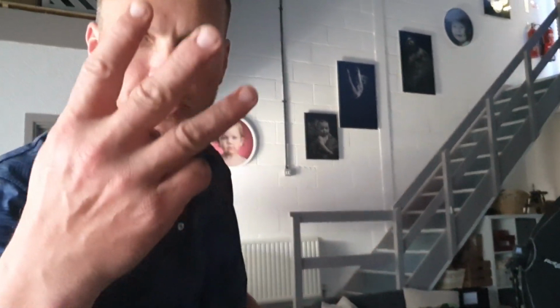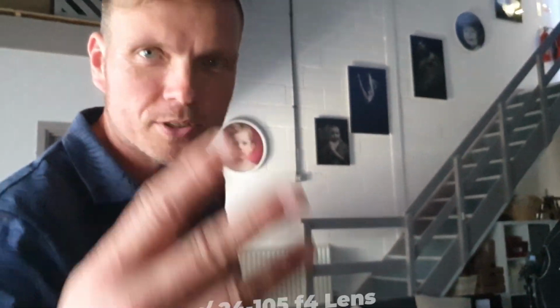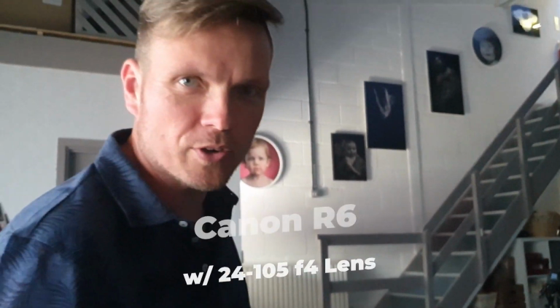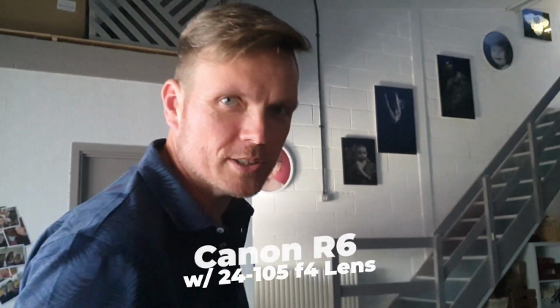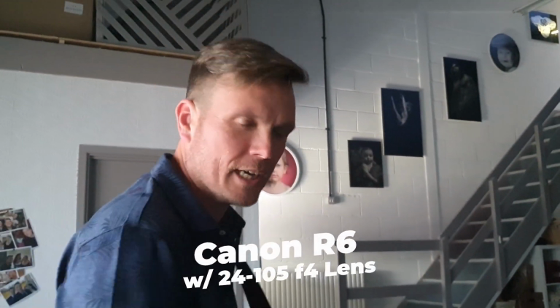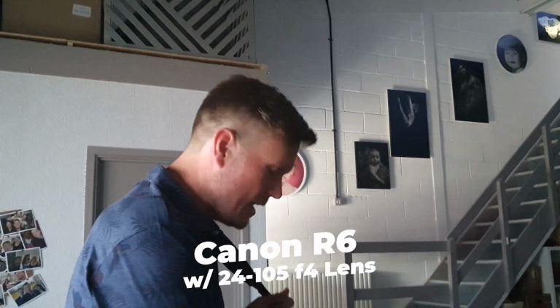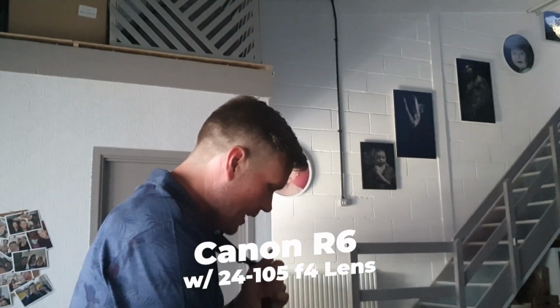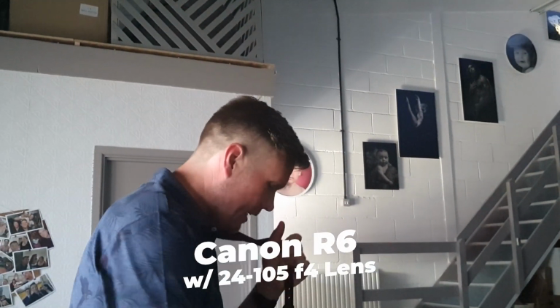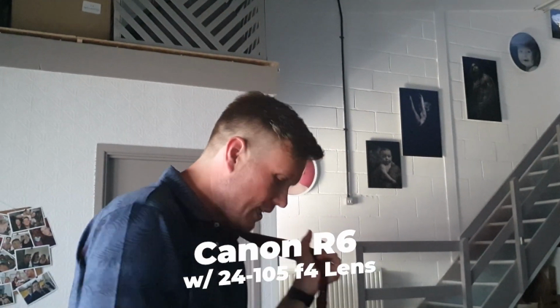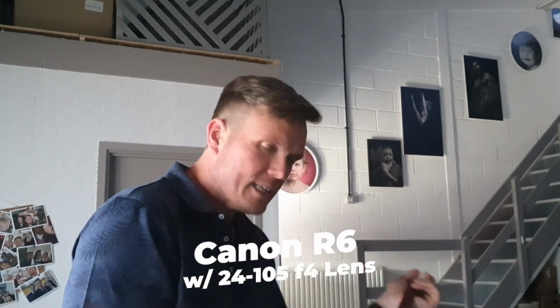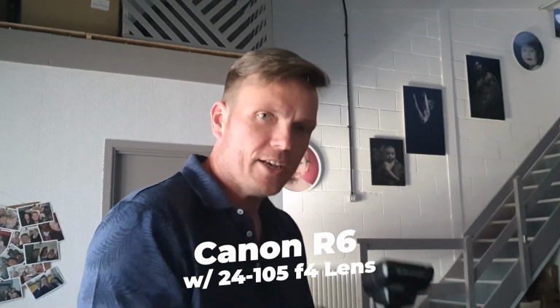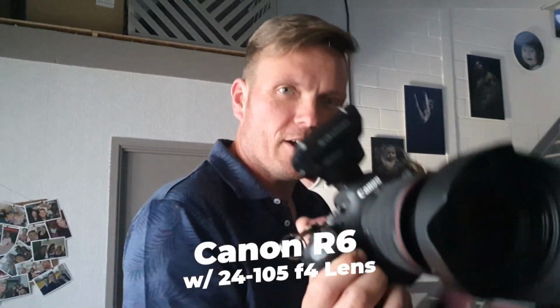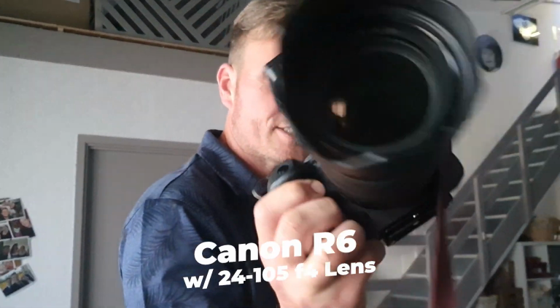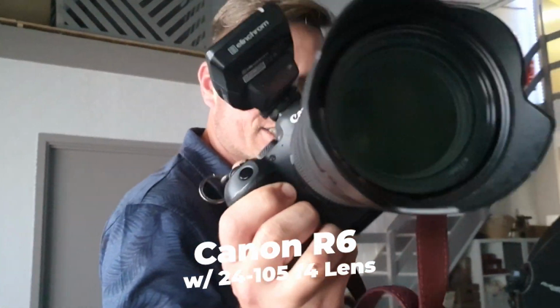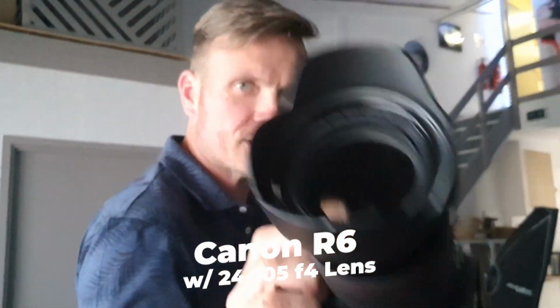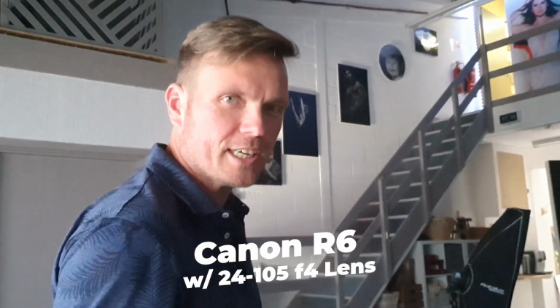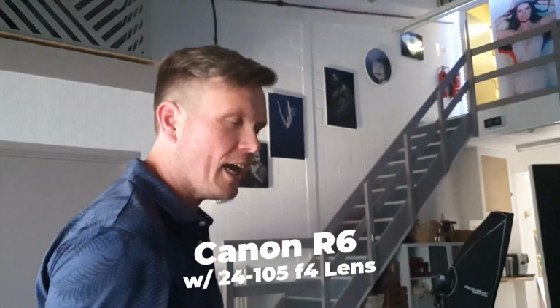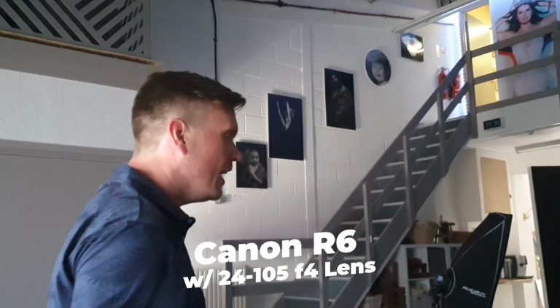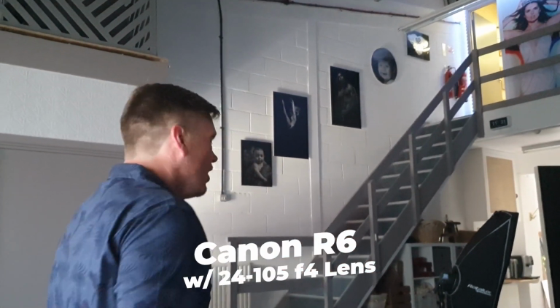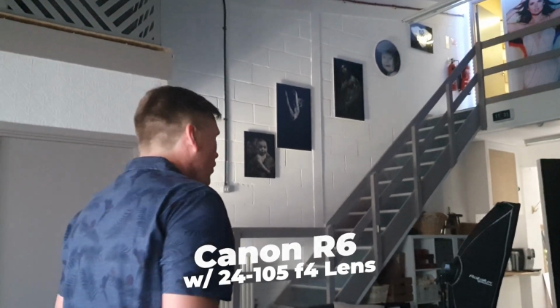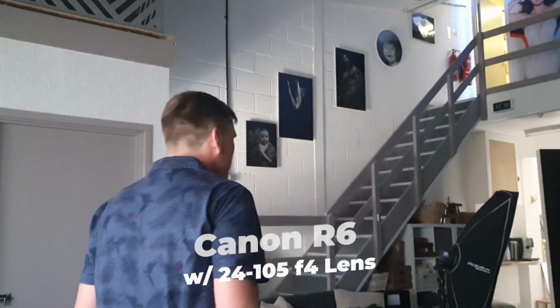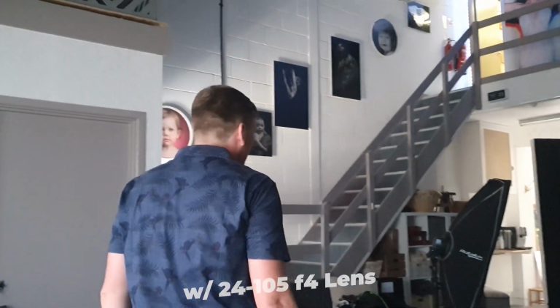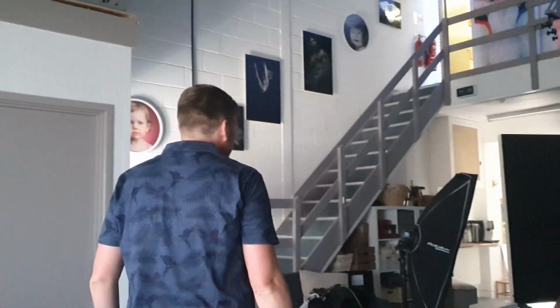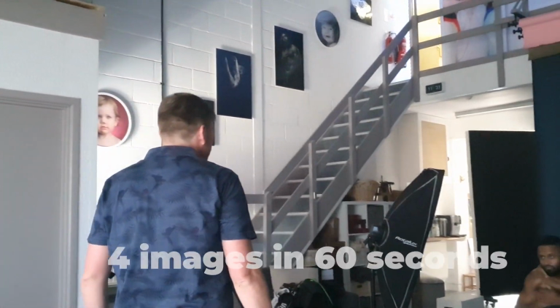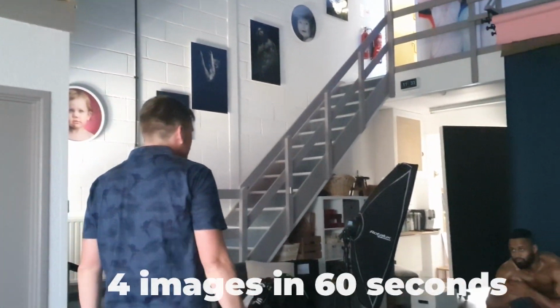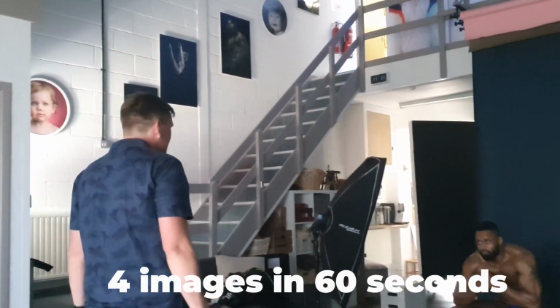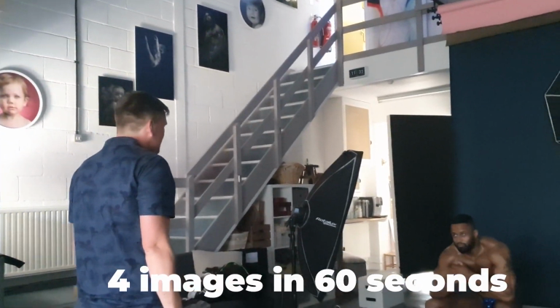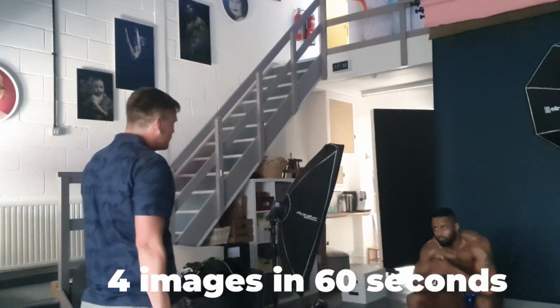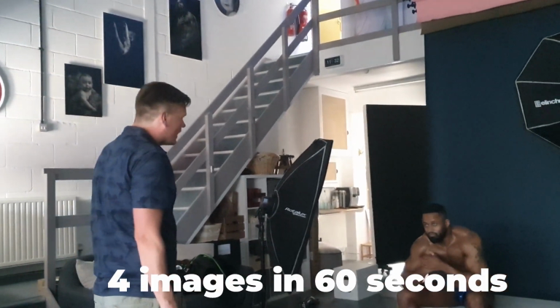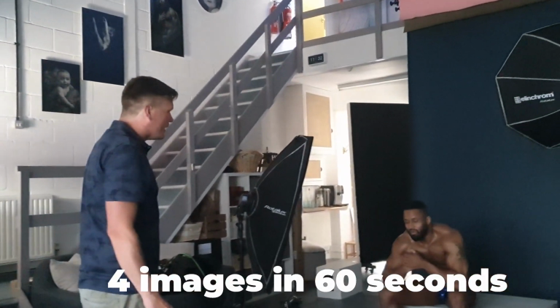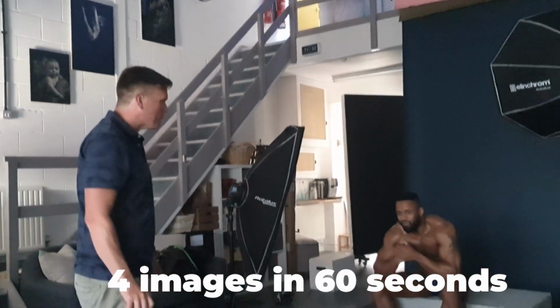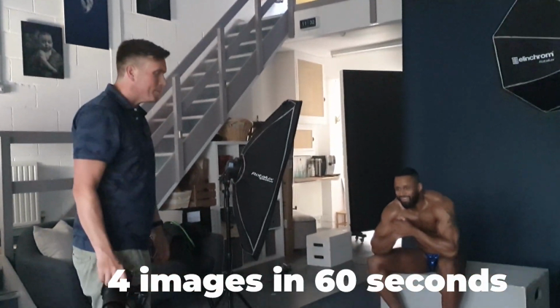We're going to be using three lights today and this Canon R6 — you can see it there. Rory, come on, just in 60 seconds — are you ready? I'm ready.